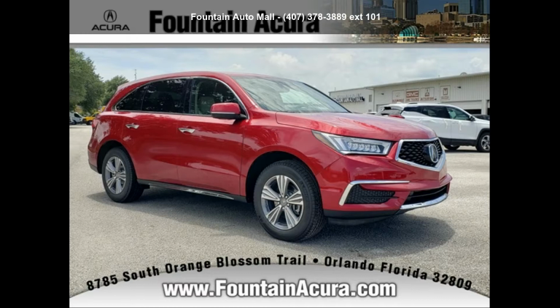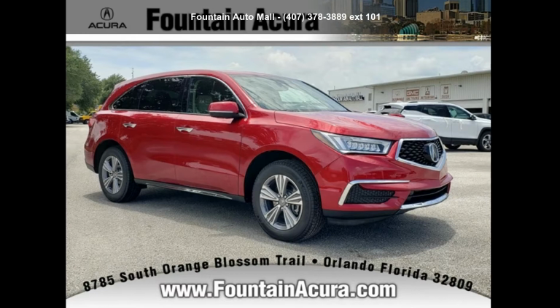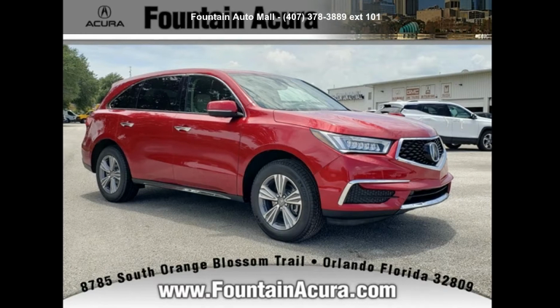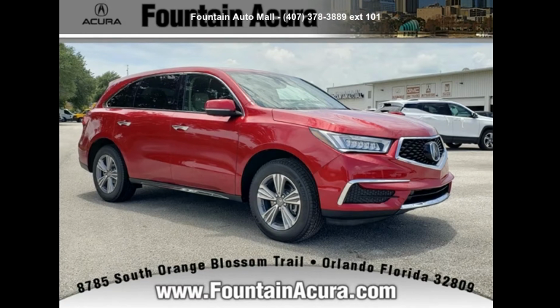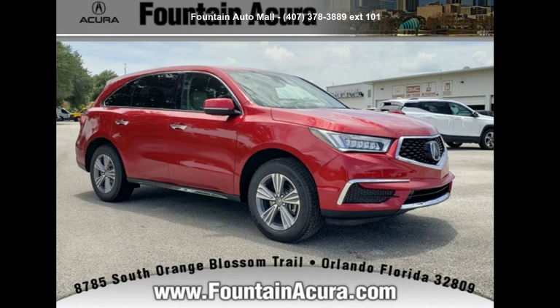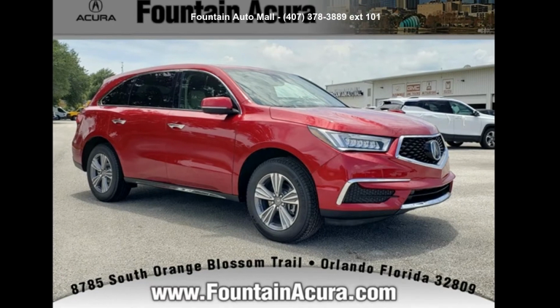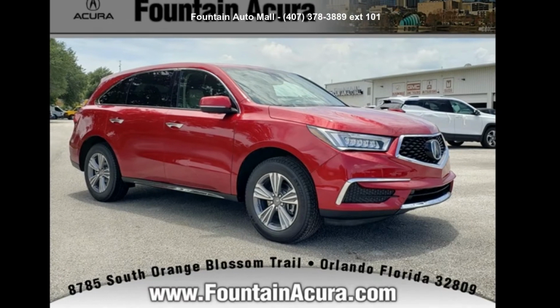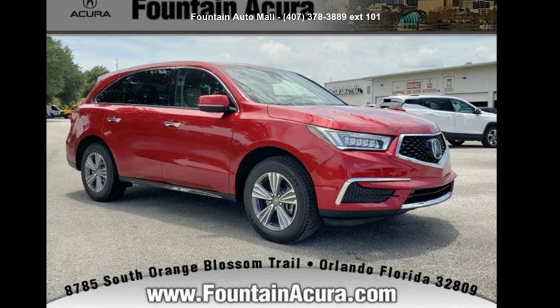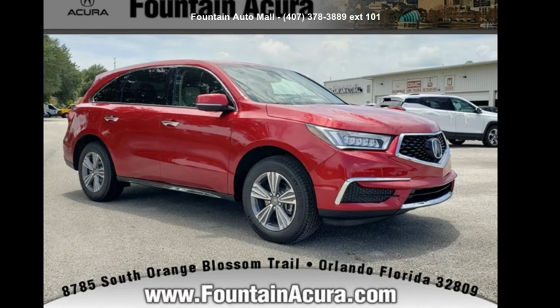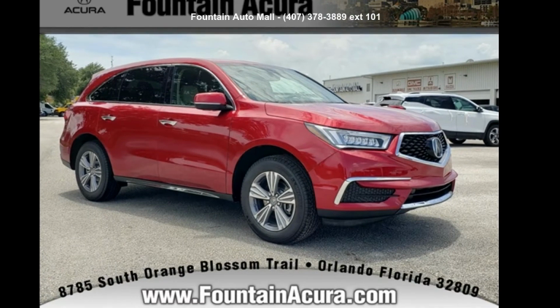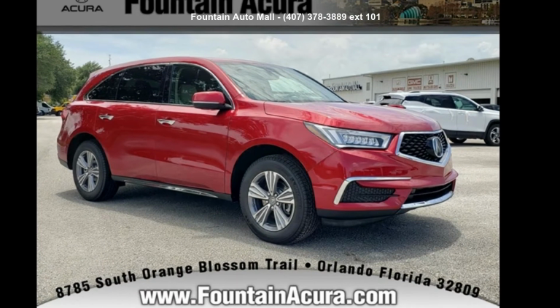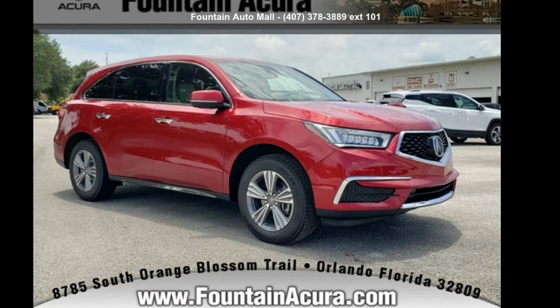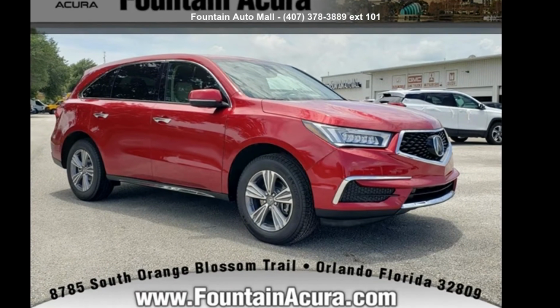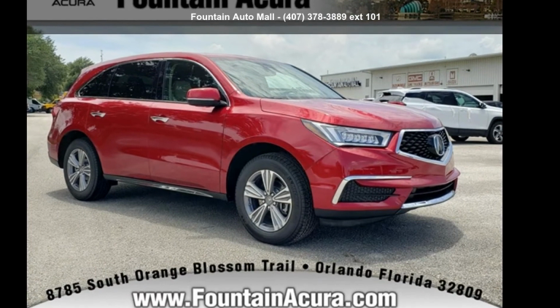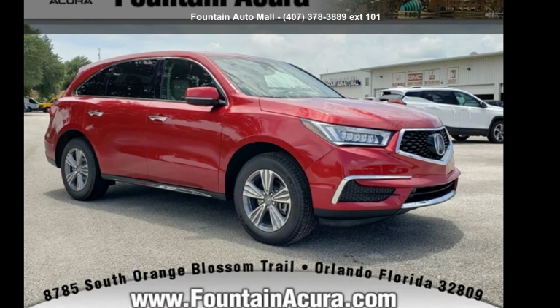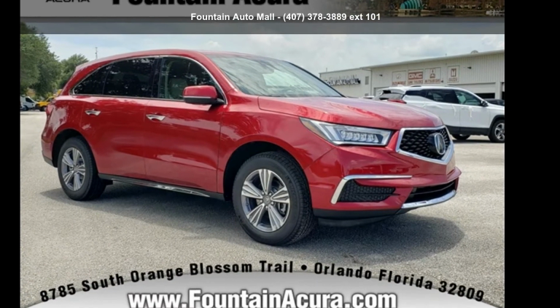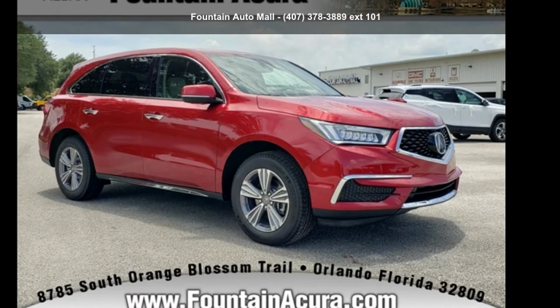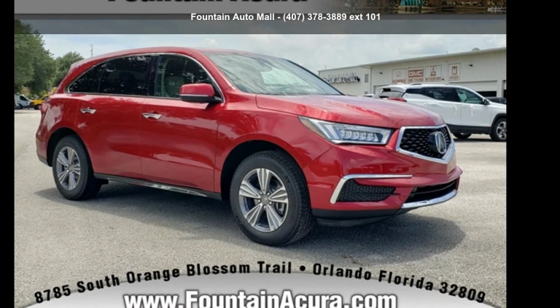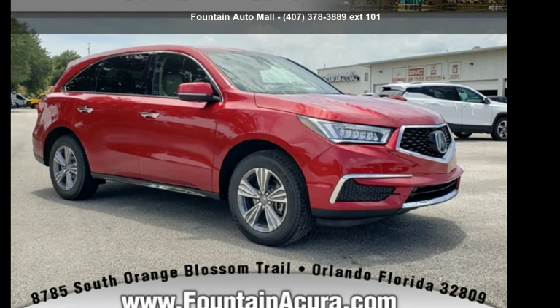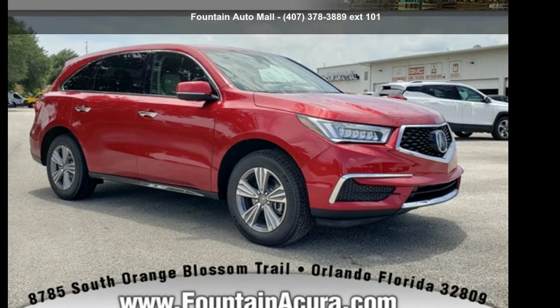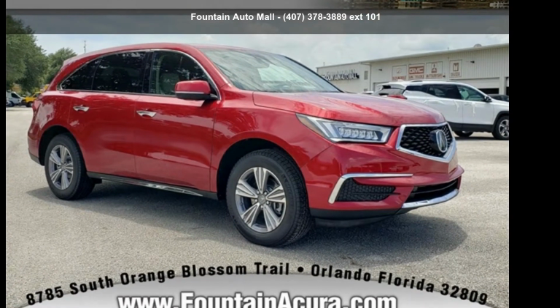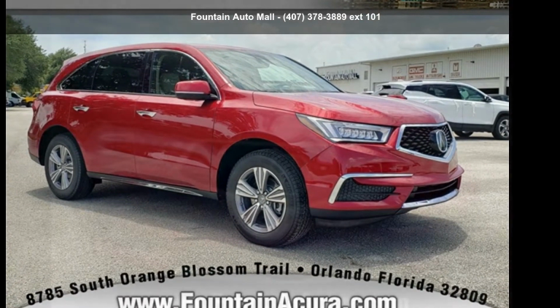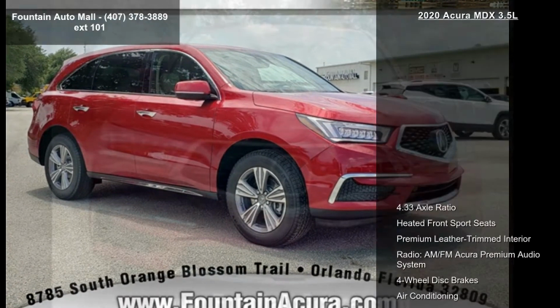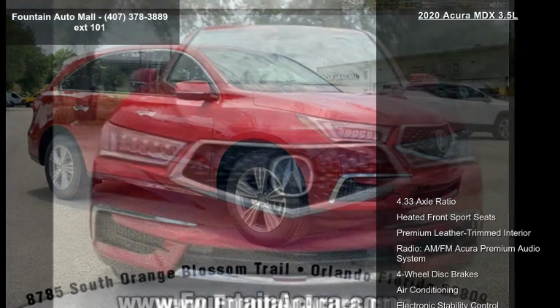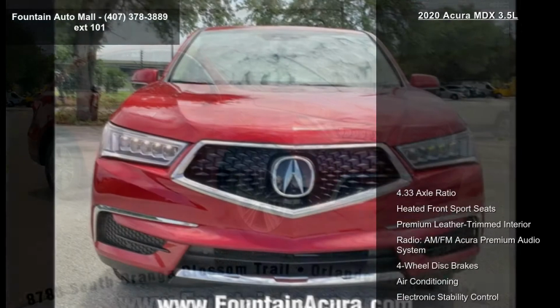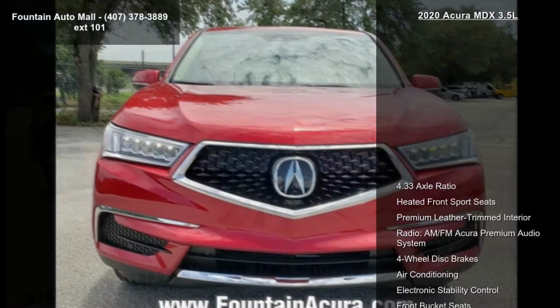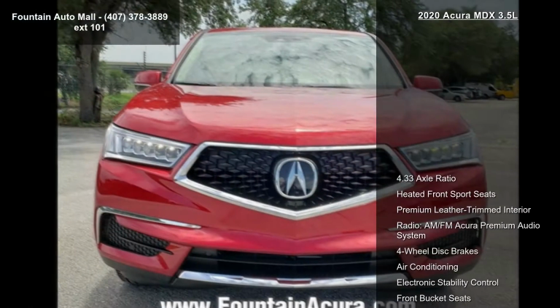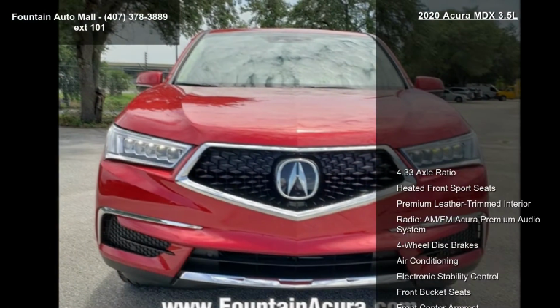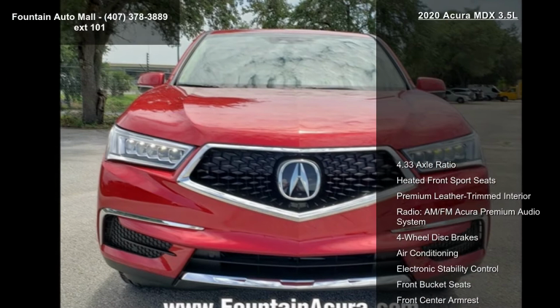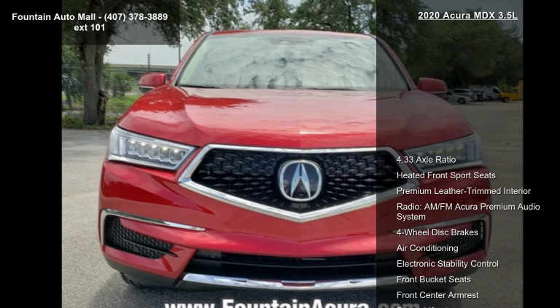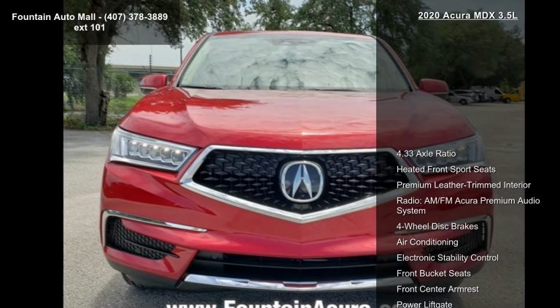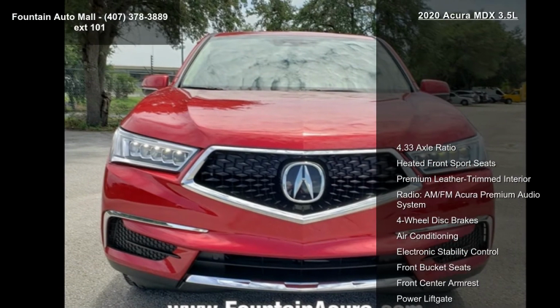Presenting the Acura 2020 MDX 3.5L. Don't miss this great deal on a luxury vehicle.